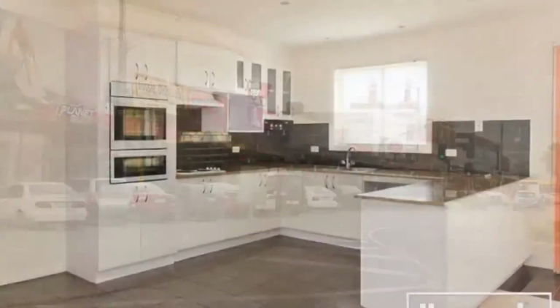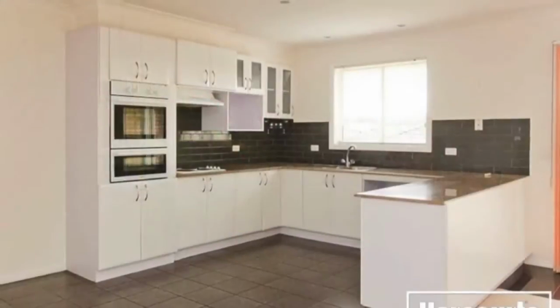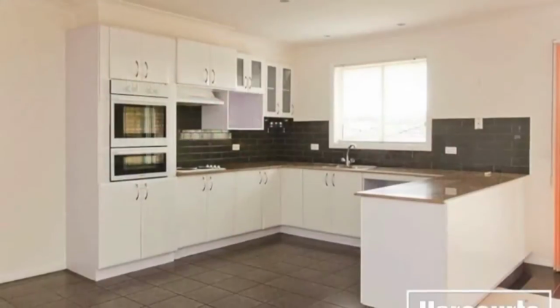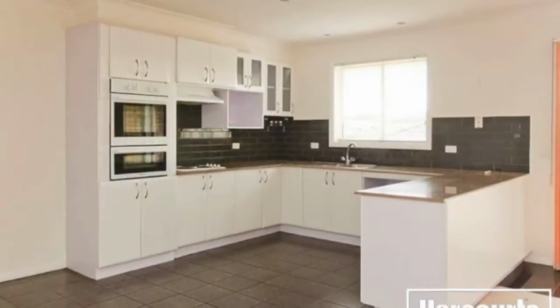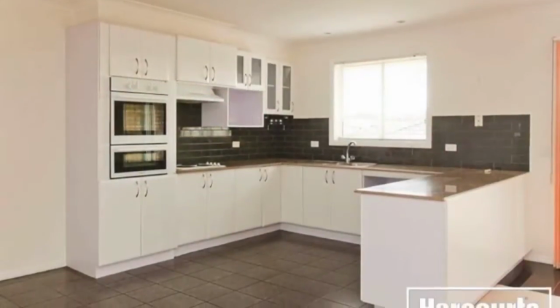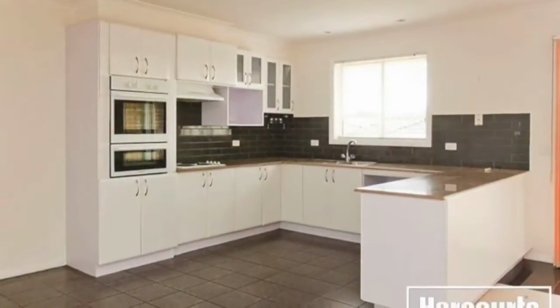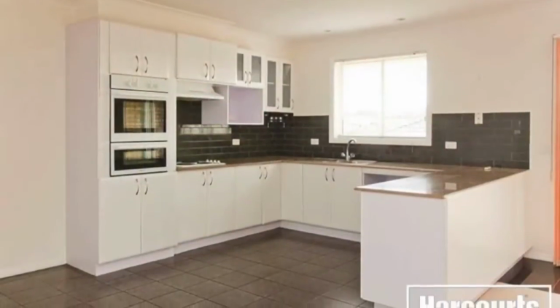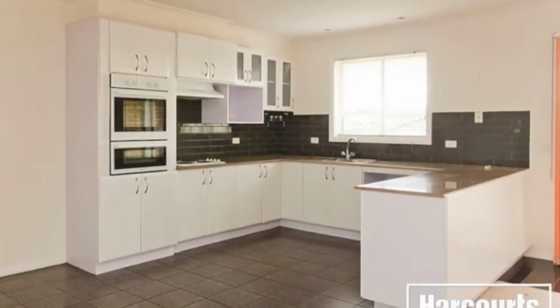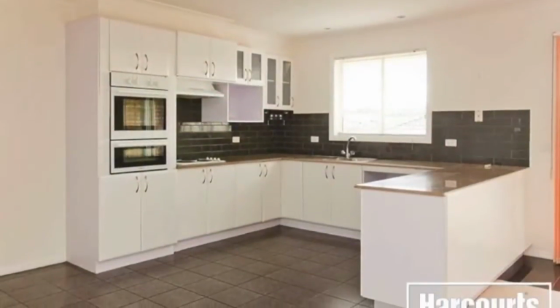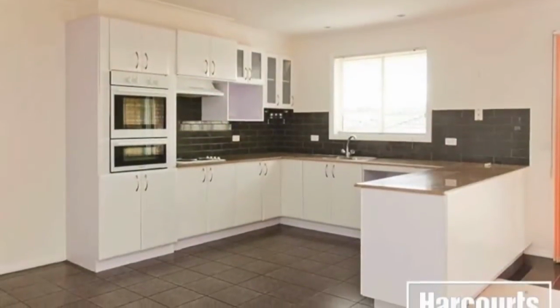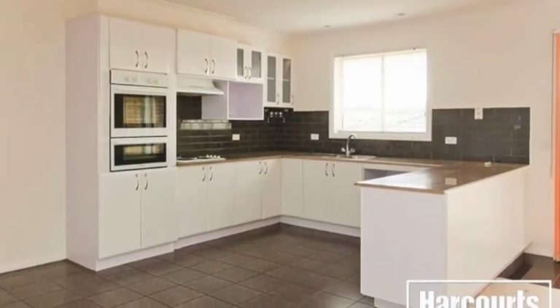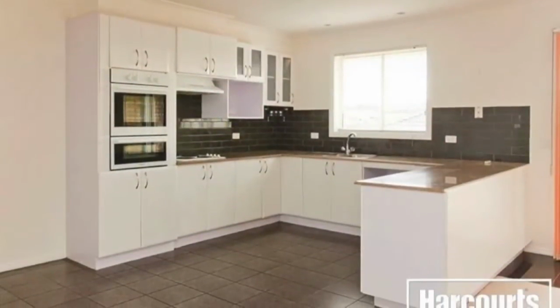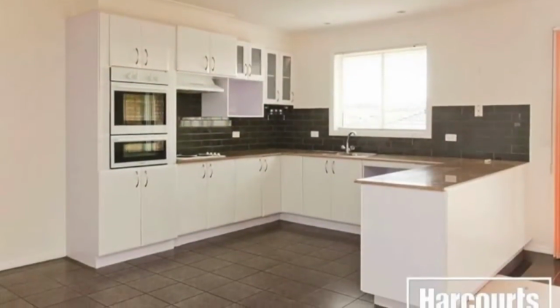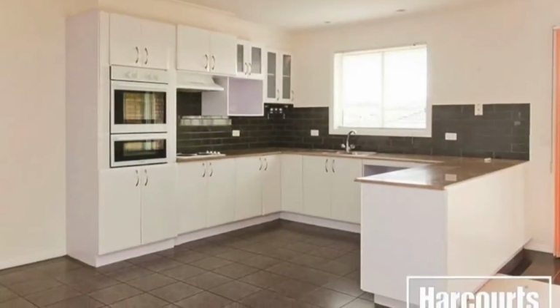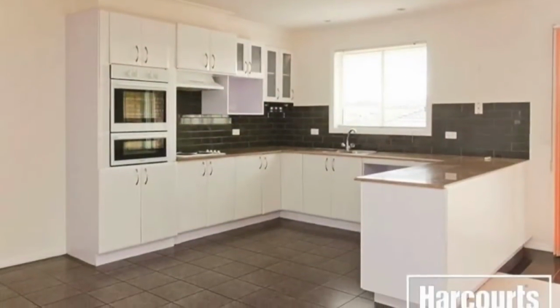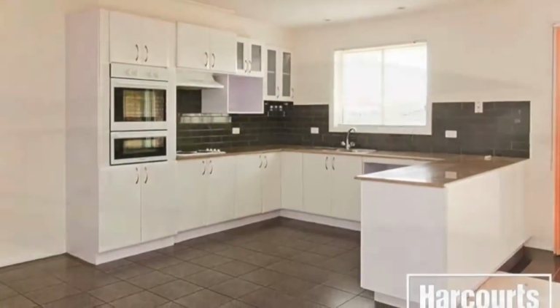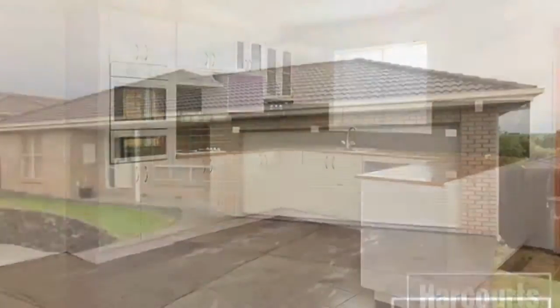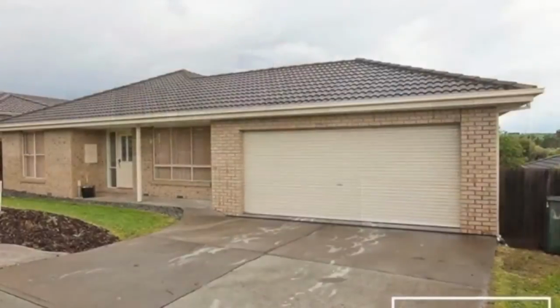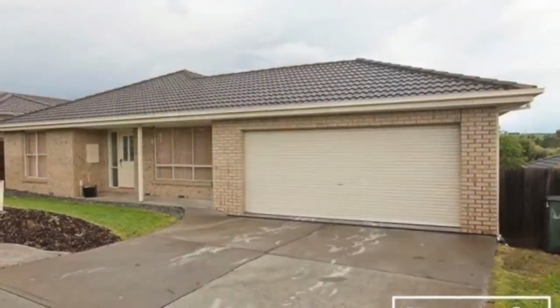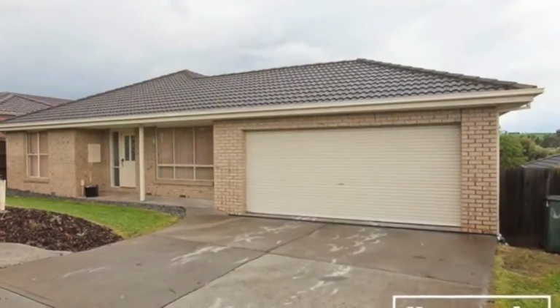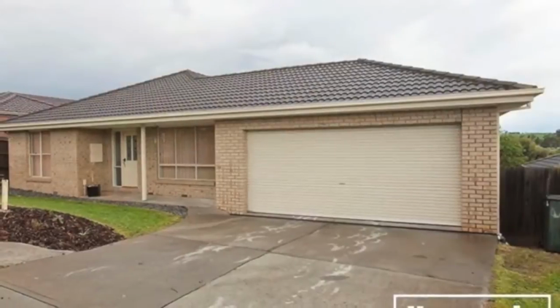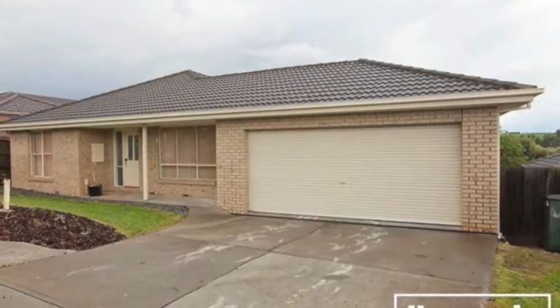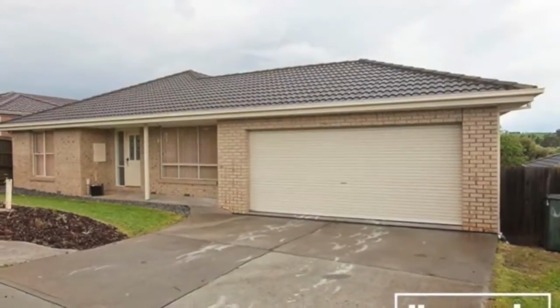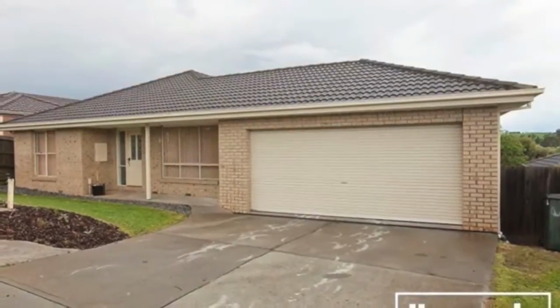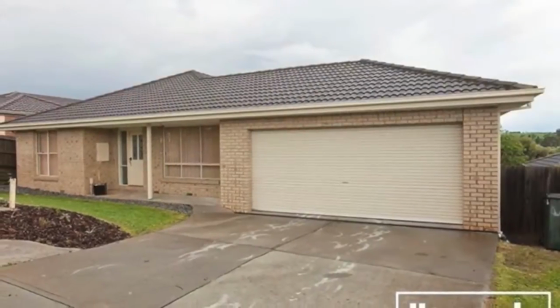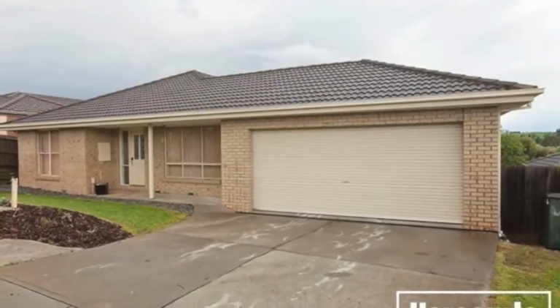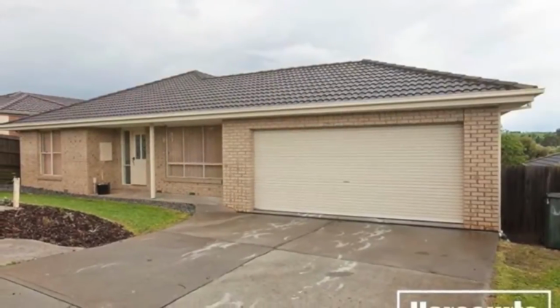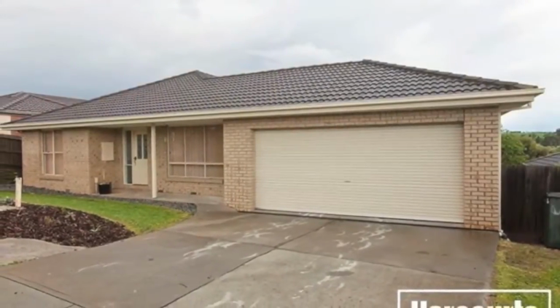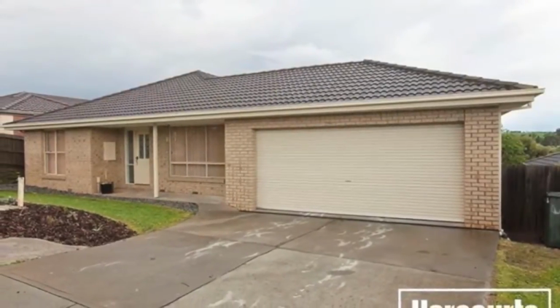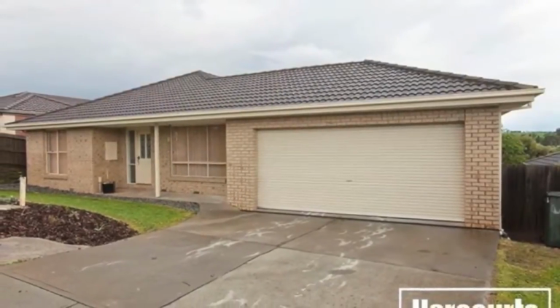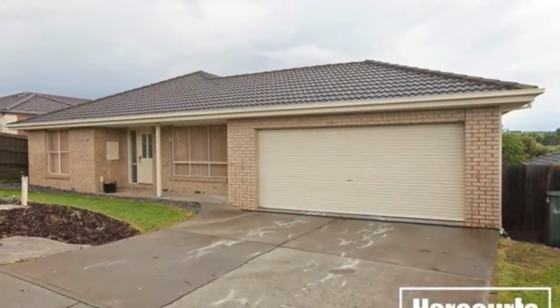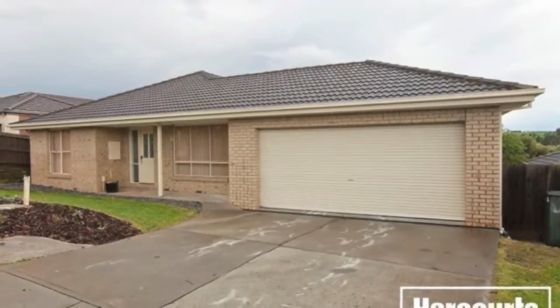Call now to organise a private inspection as this property is priced to move quickly.